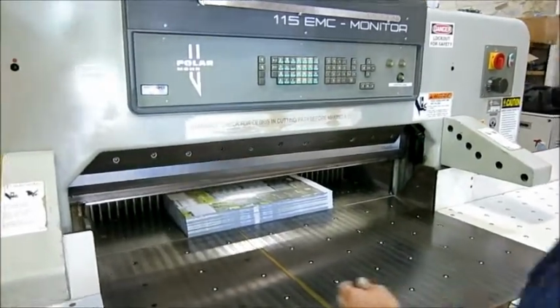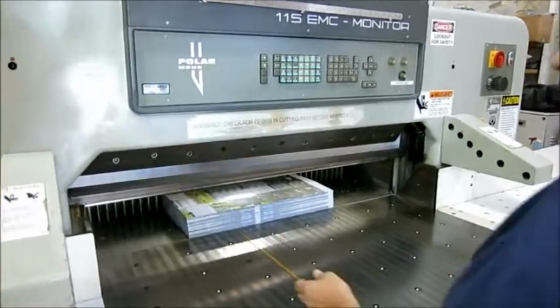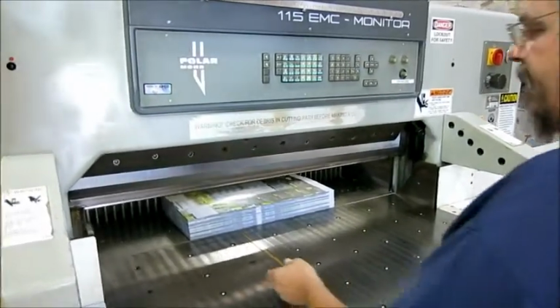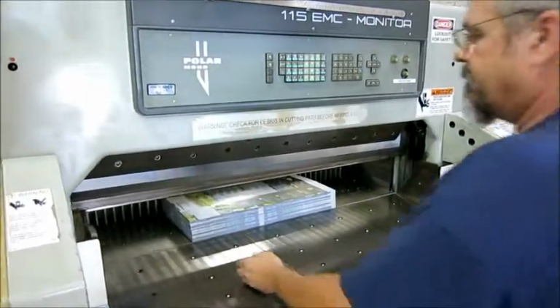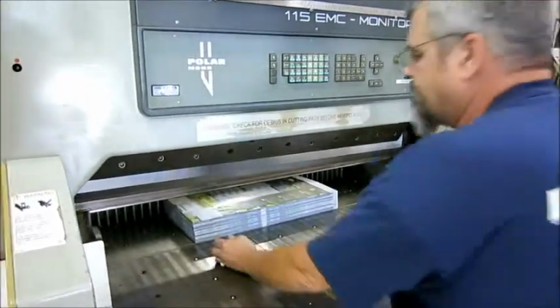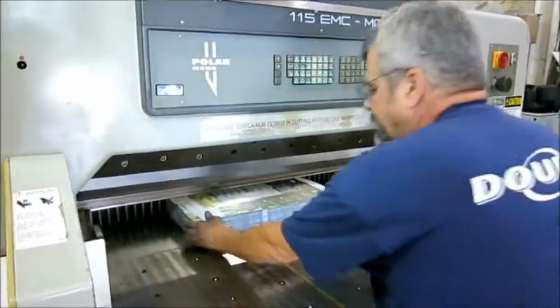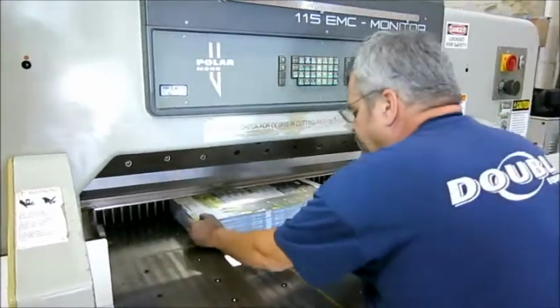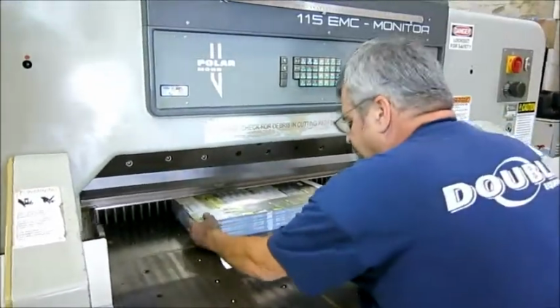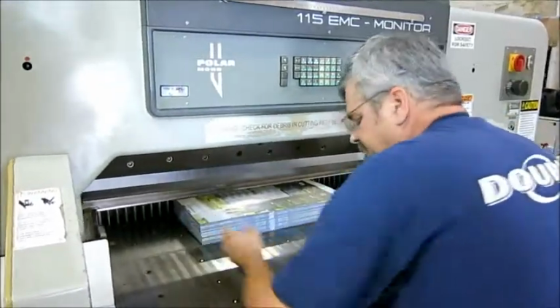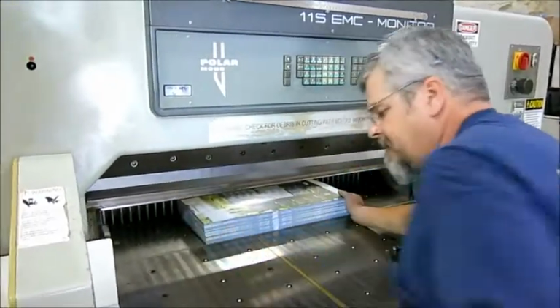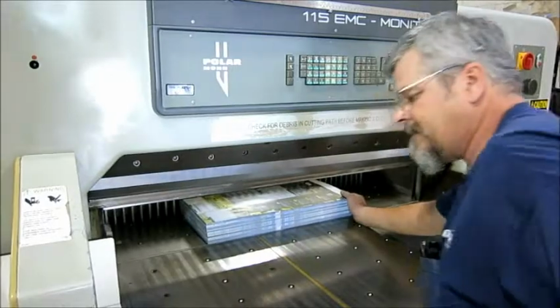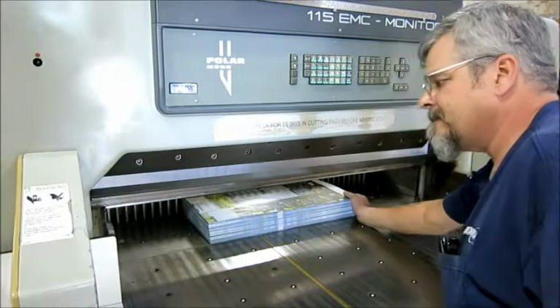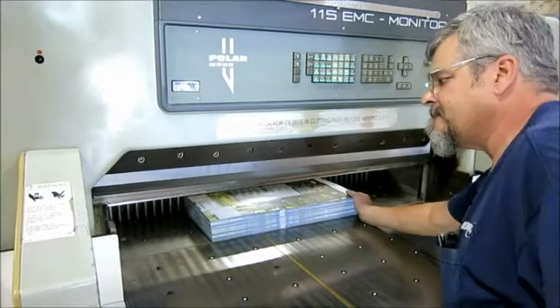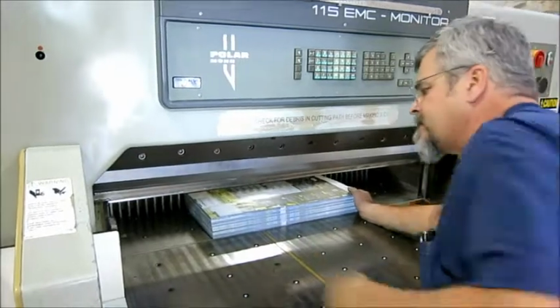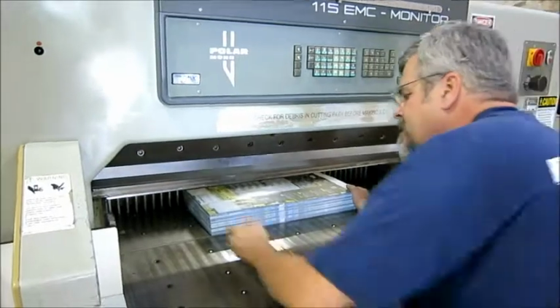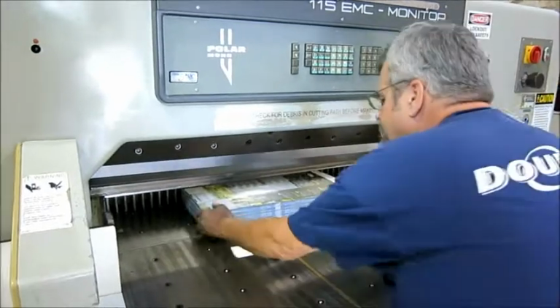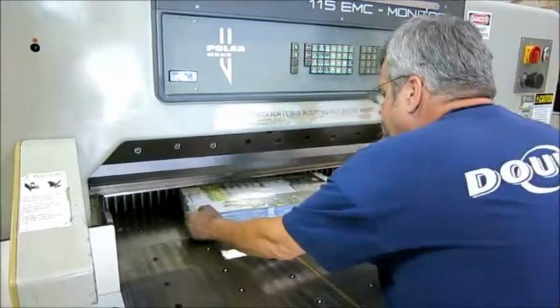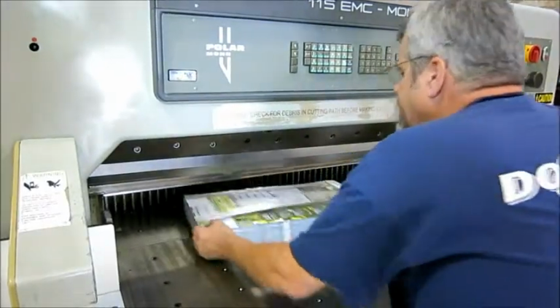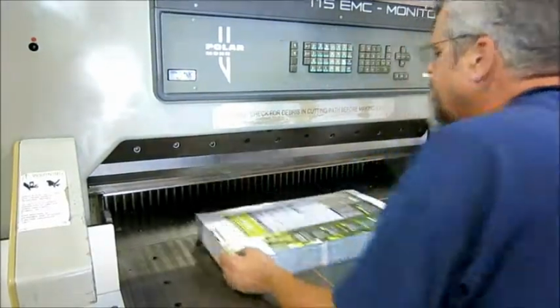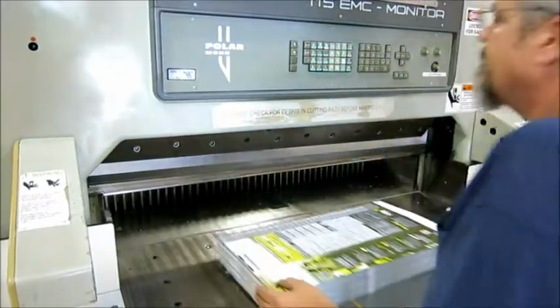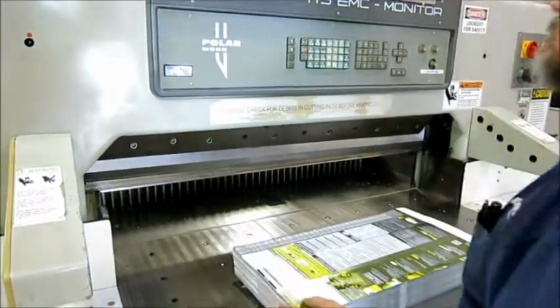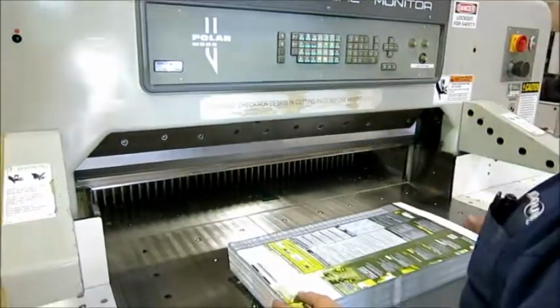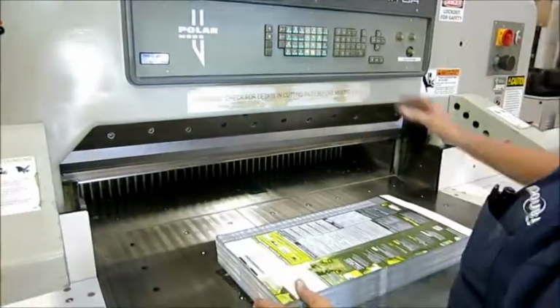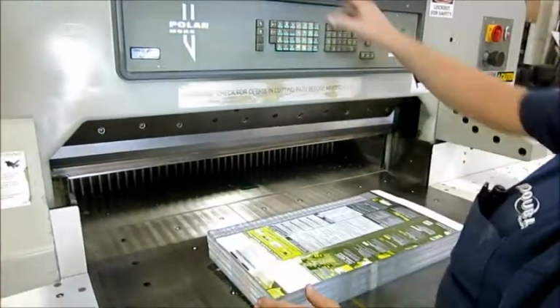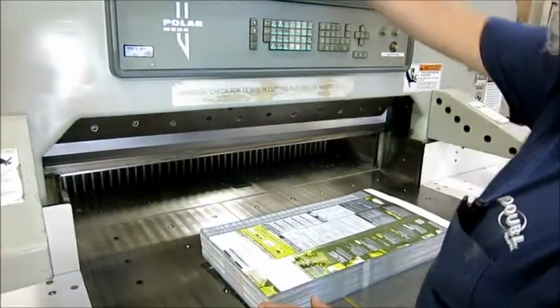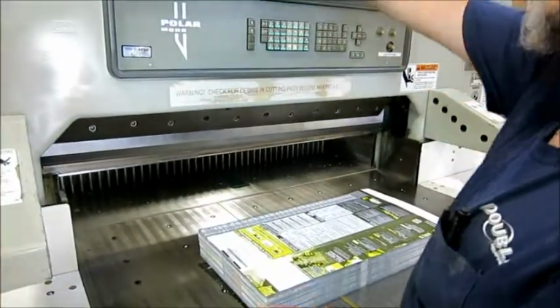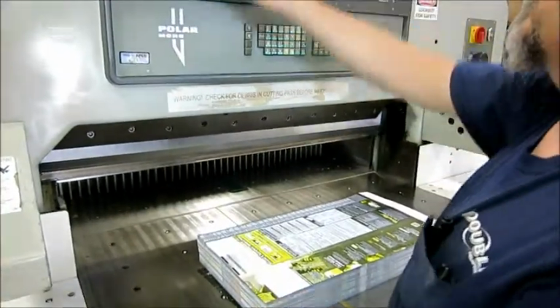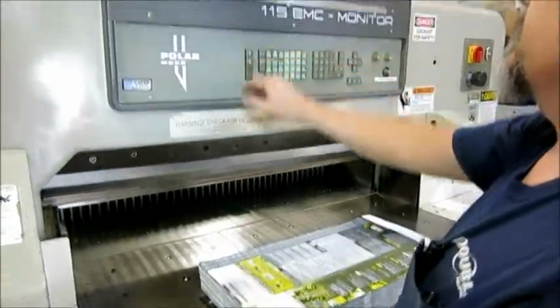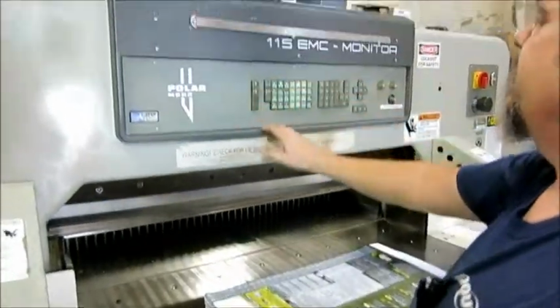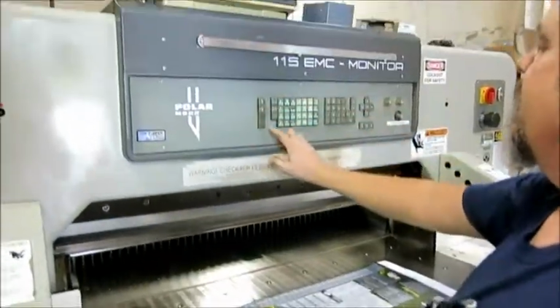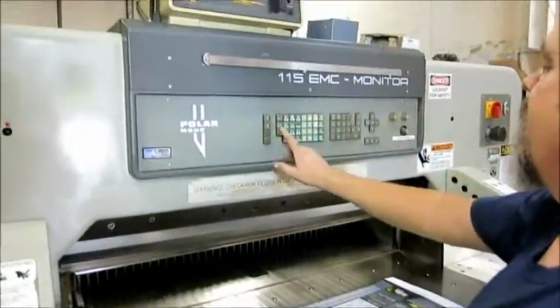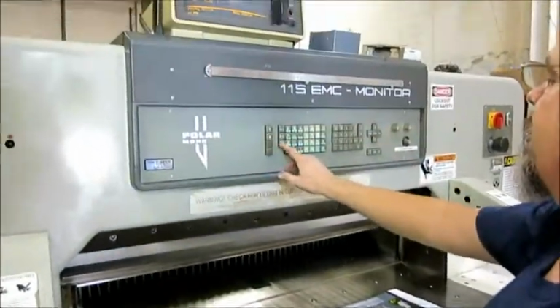I don't have sheets big enough, but I'll show you how the program works and put it in auto.